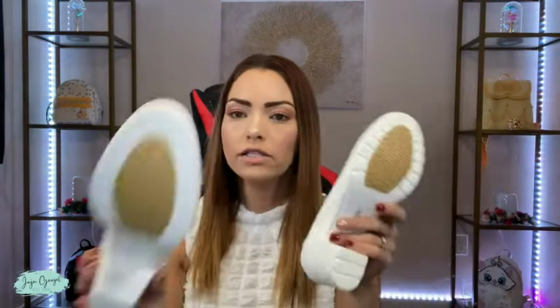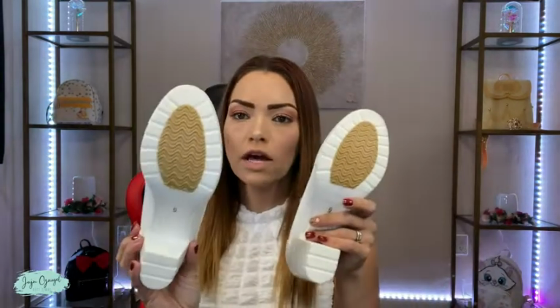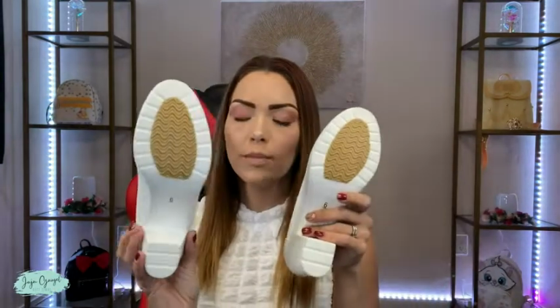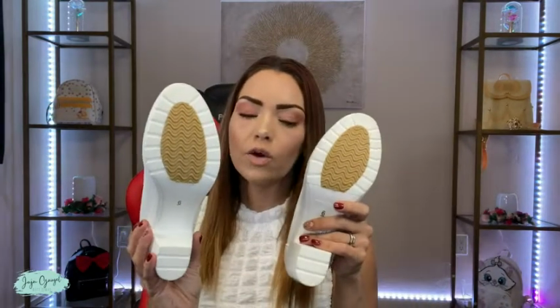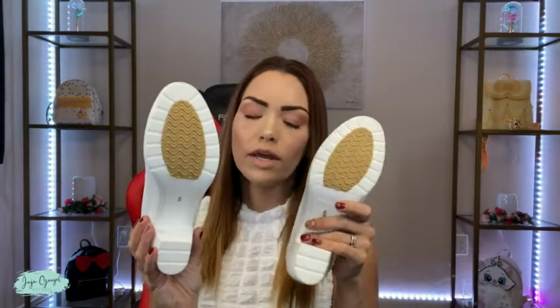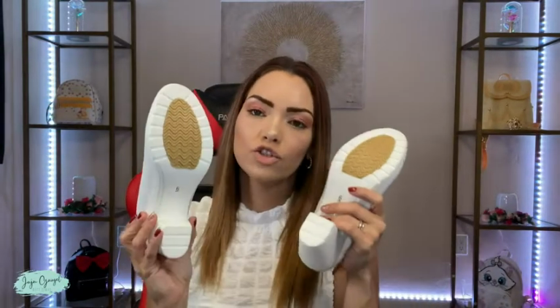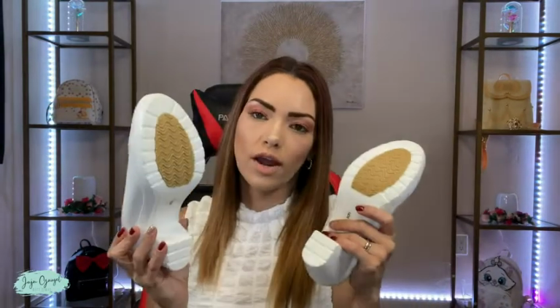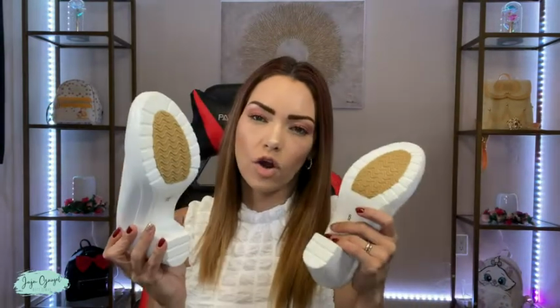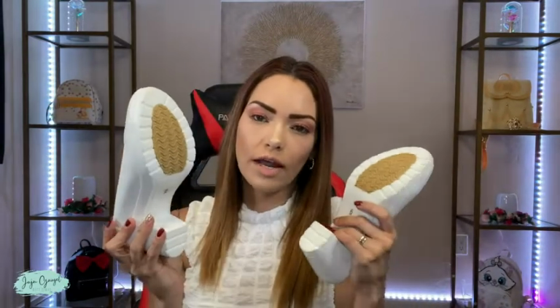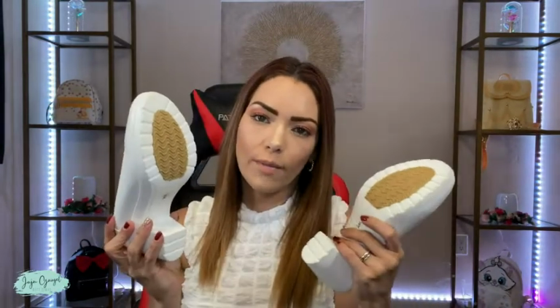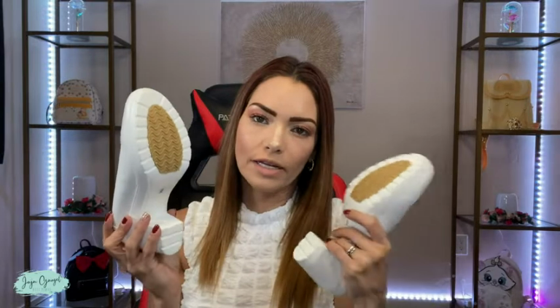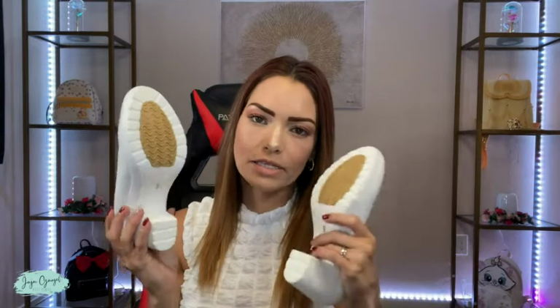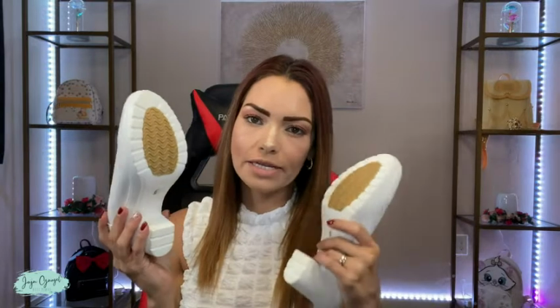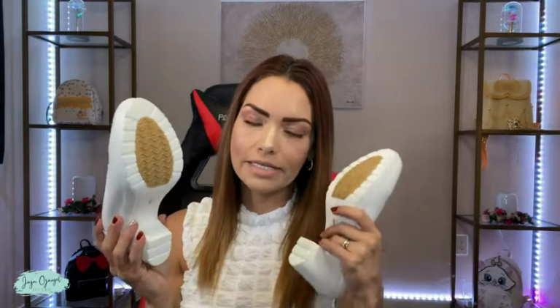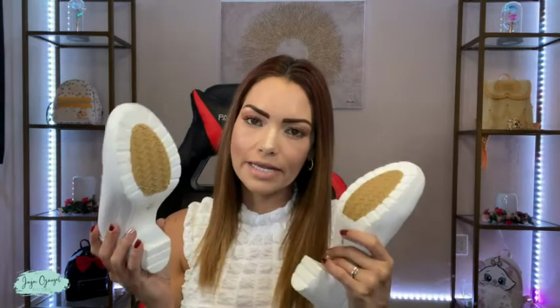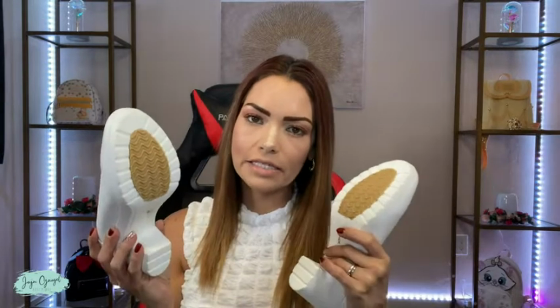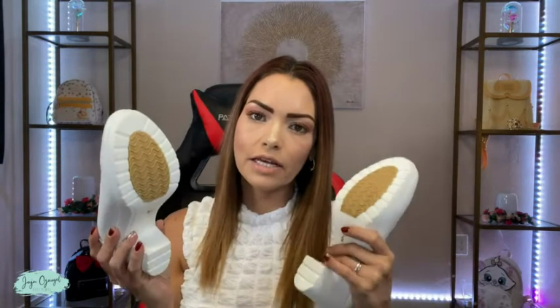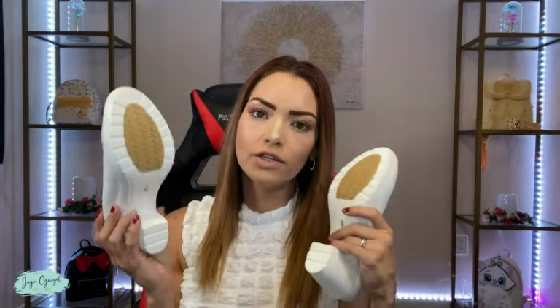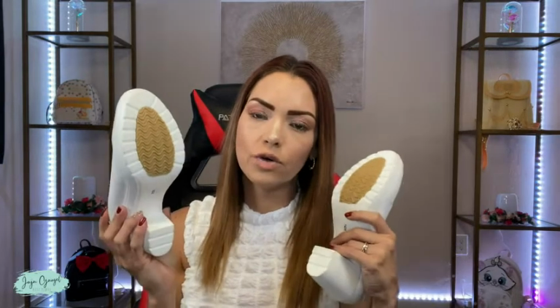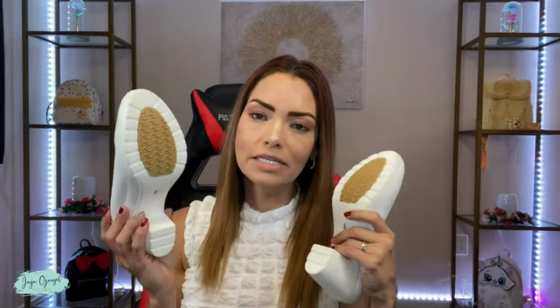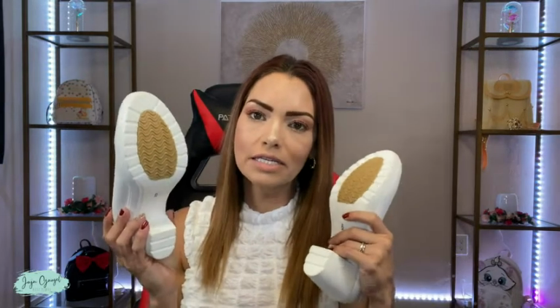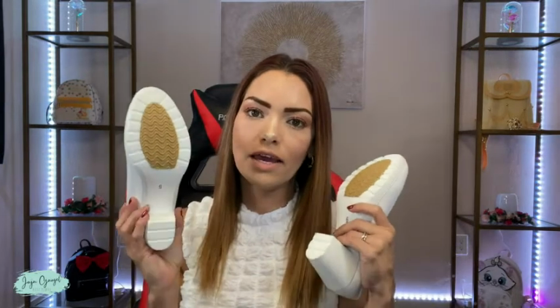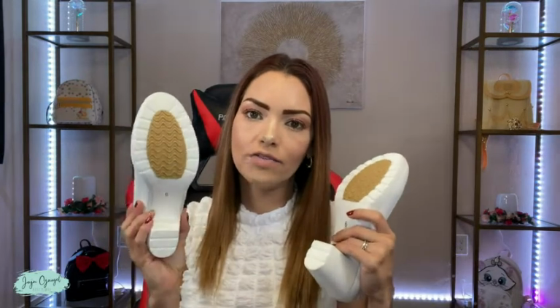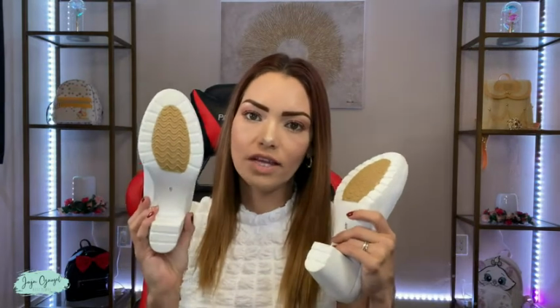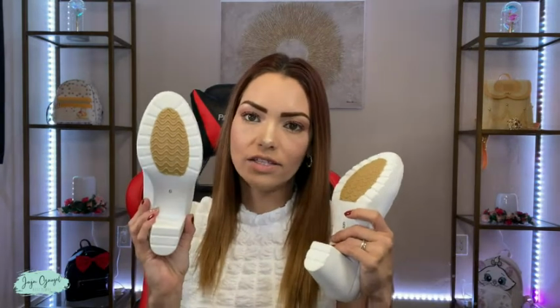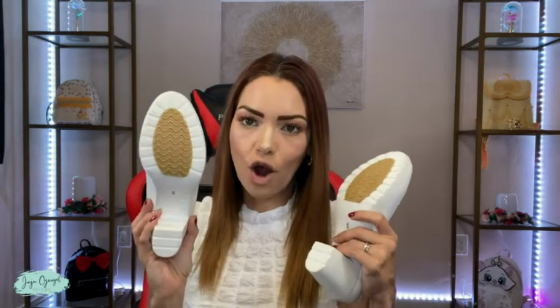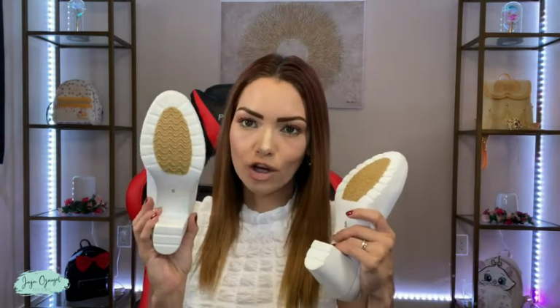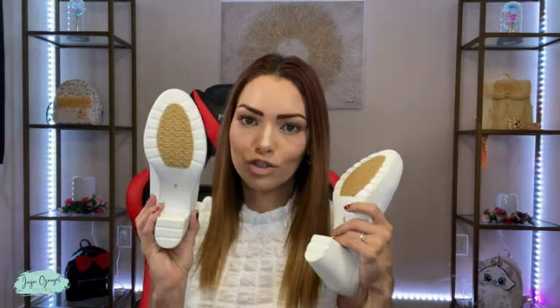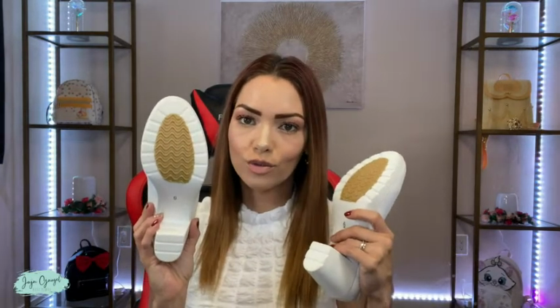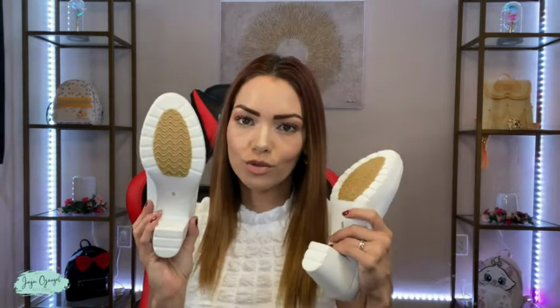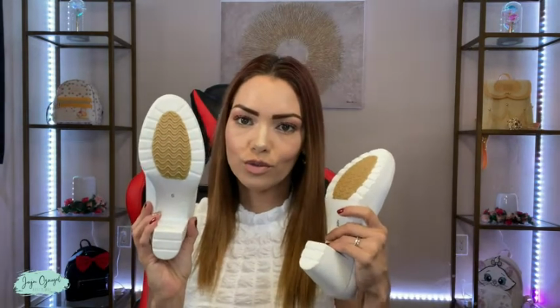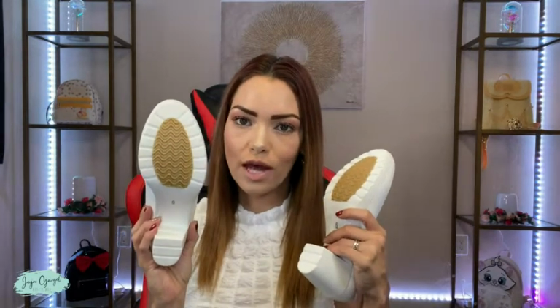I'm going to go ahead and try them on. I got mine in a size six, so let's see if these are true to size.